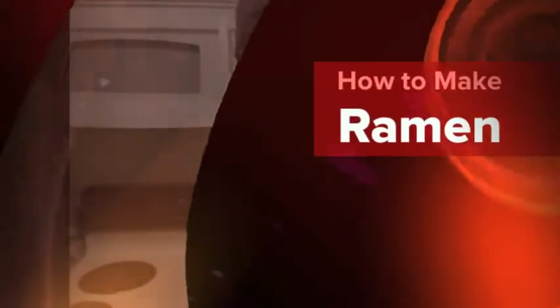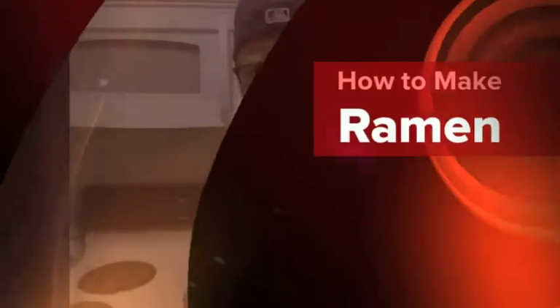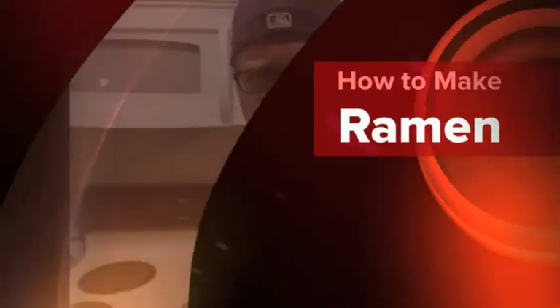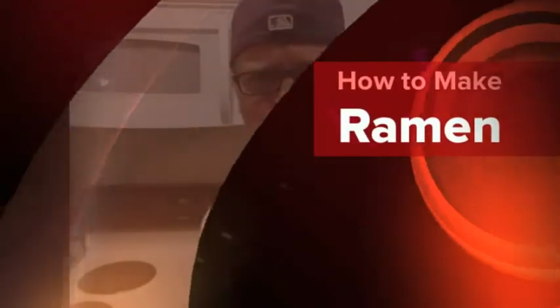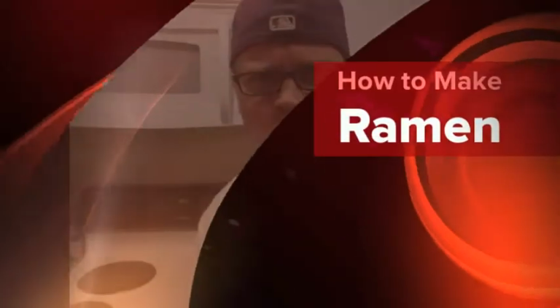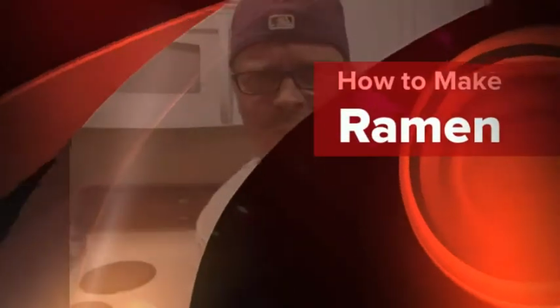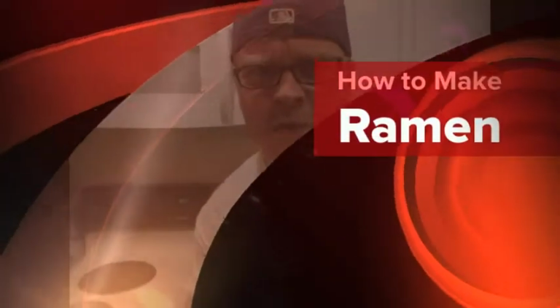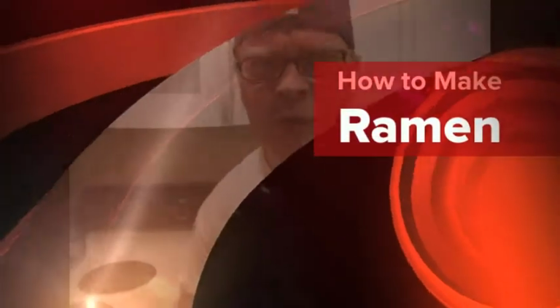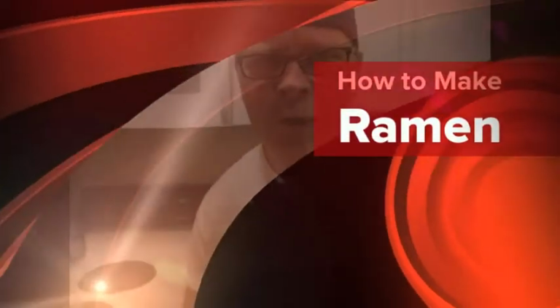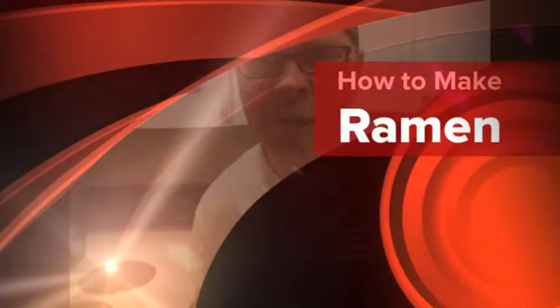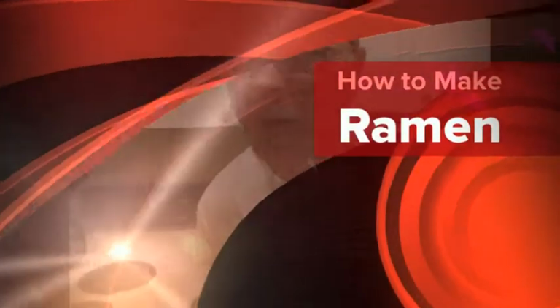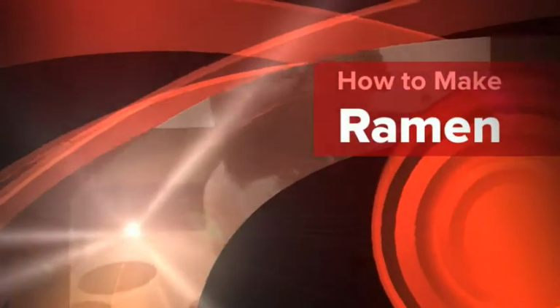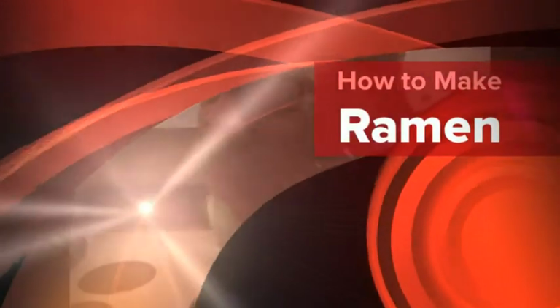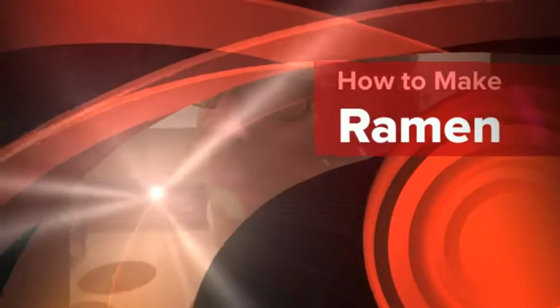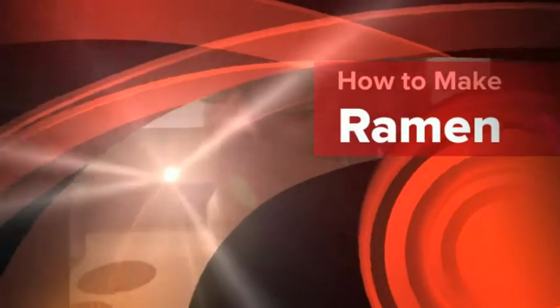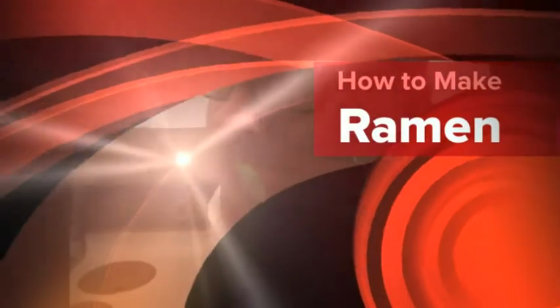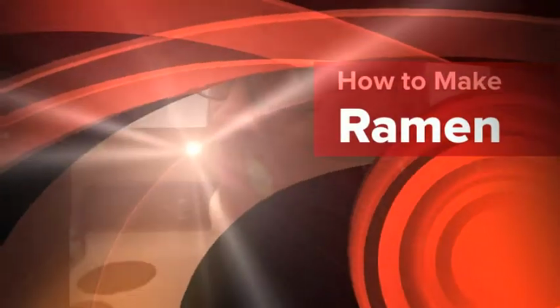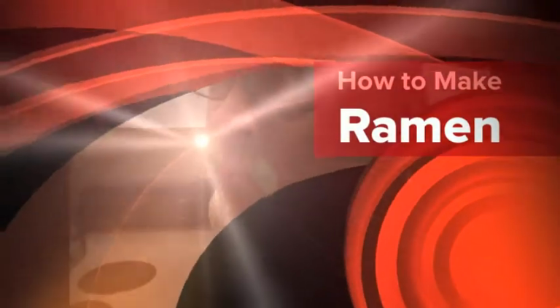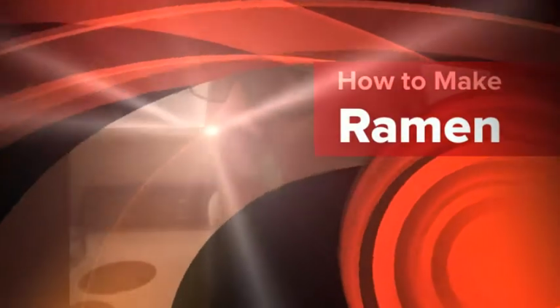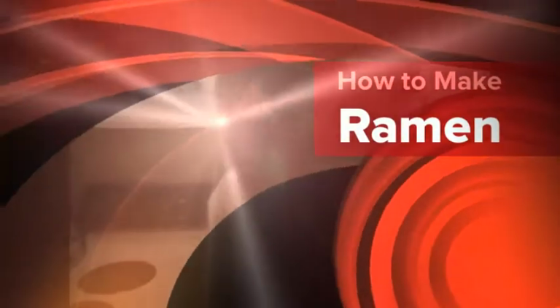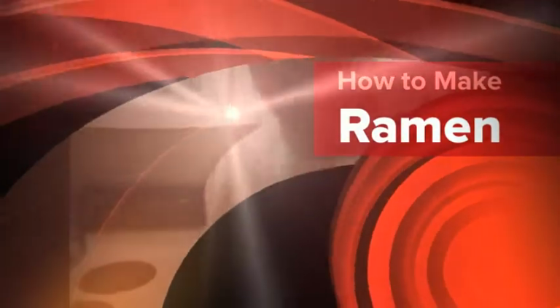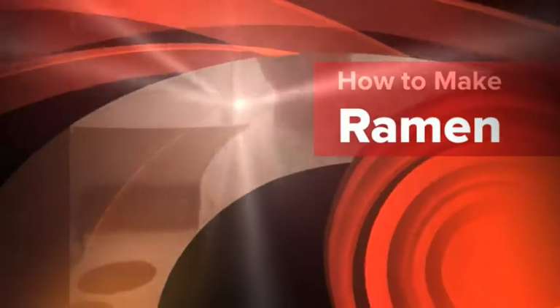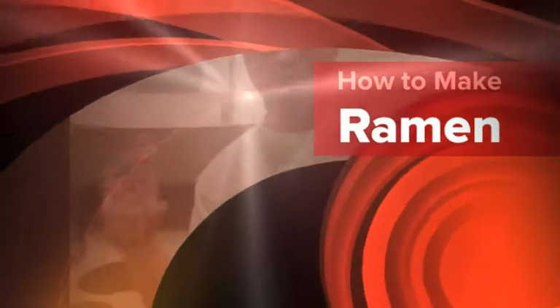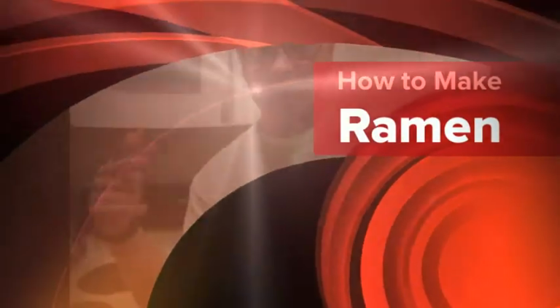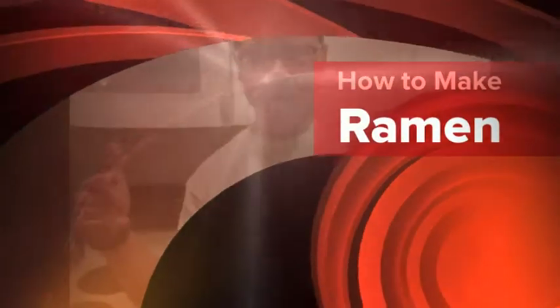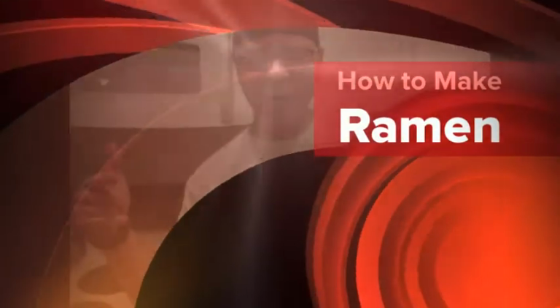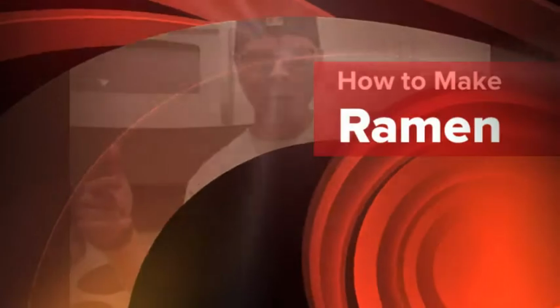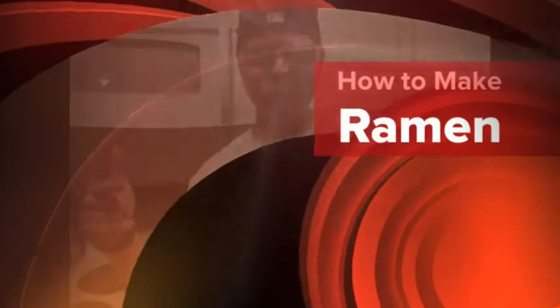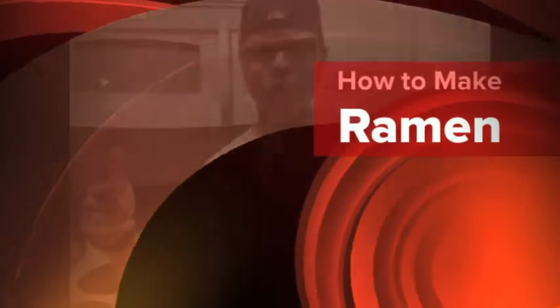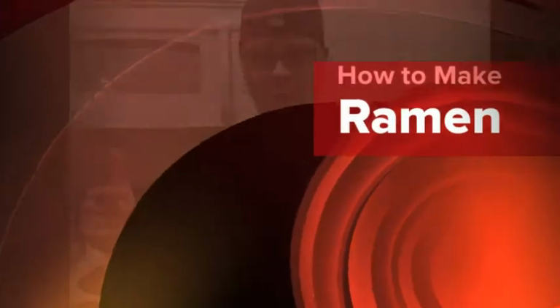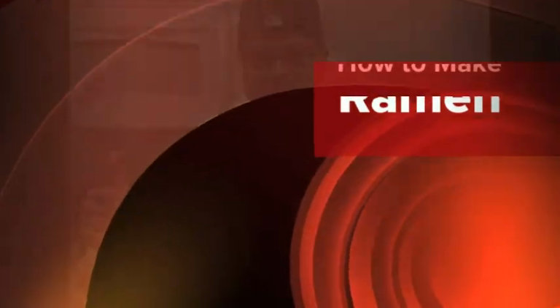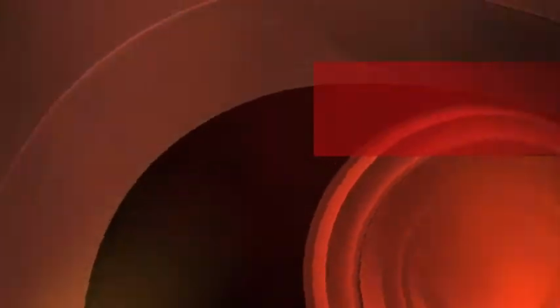So you think you know how to make ramen noodles? Let me show you how it's really done.